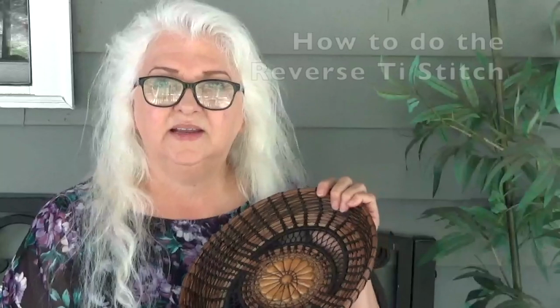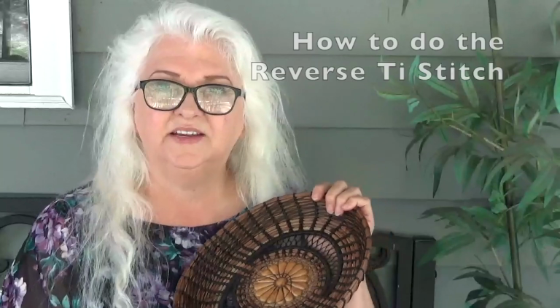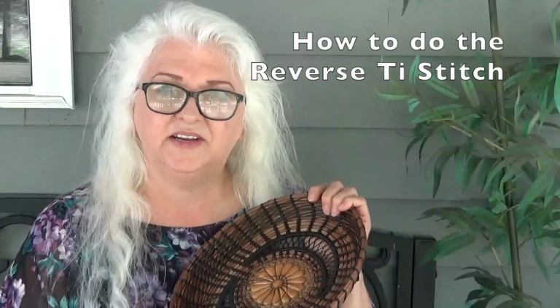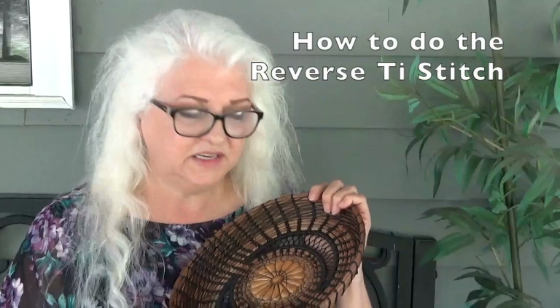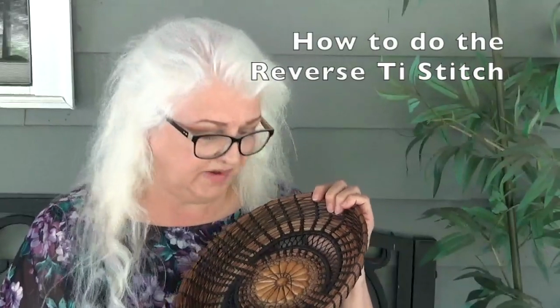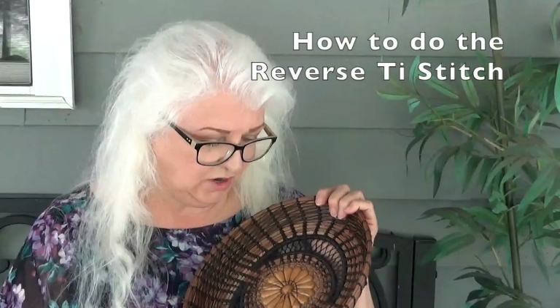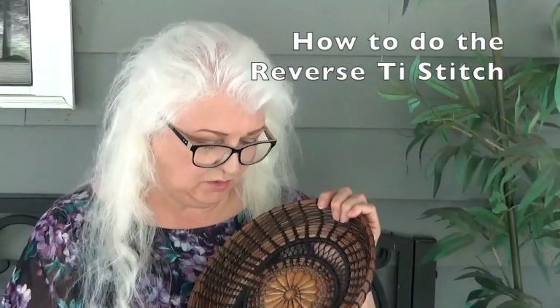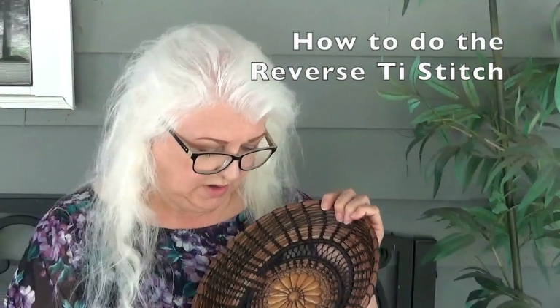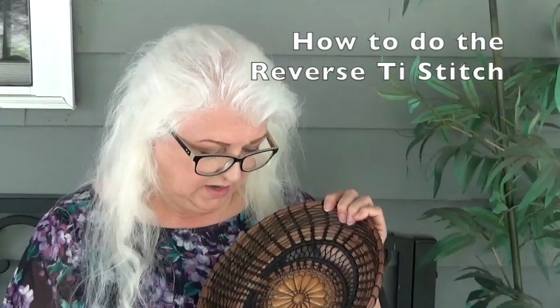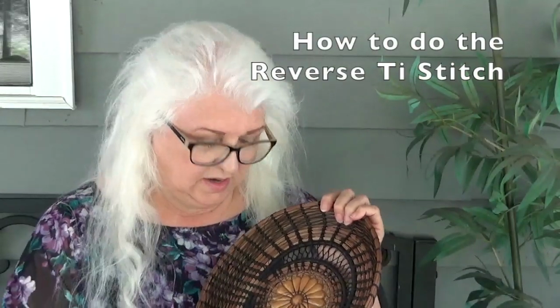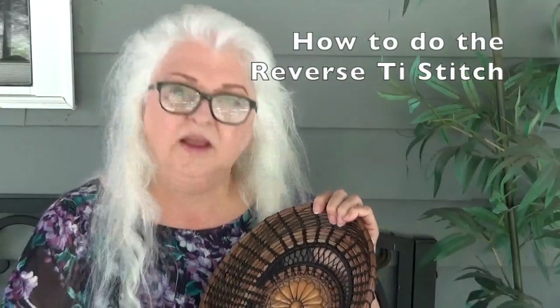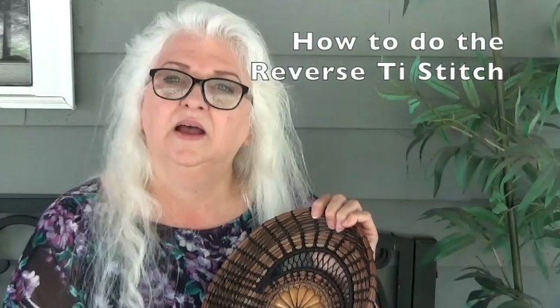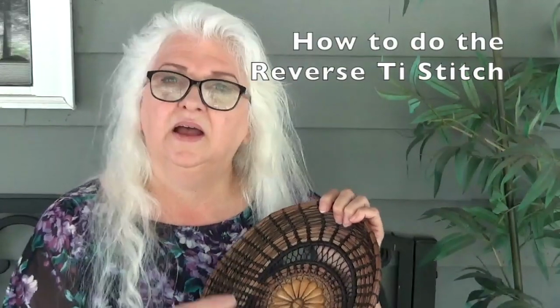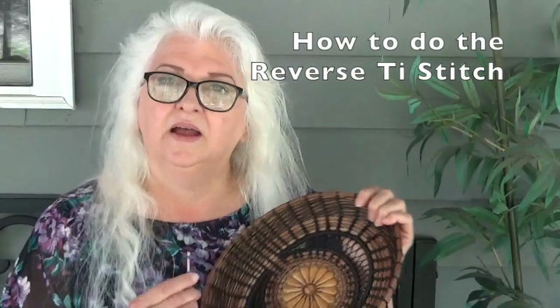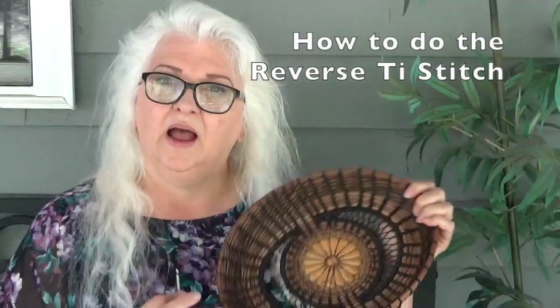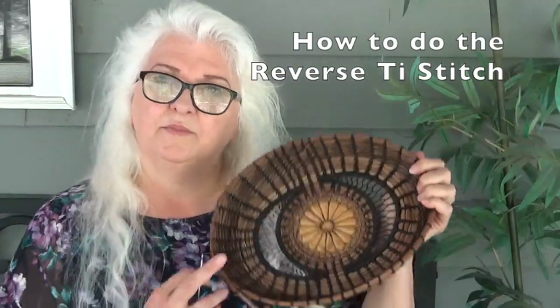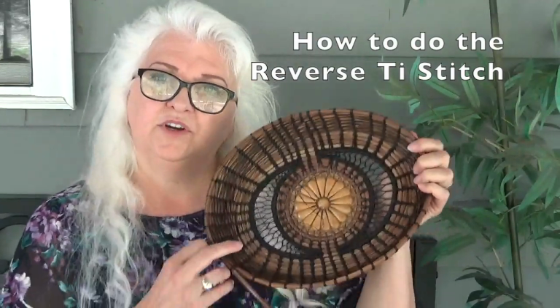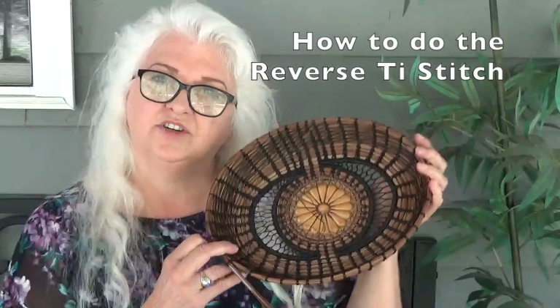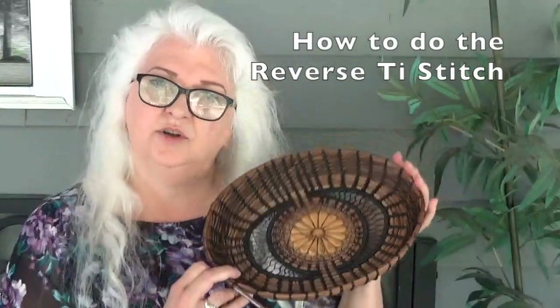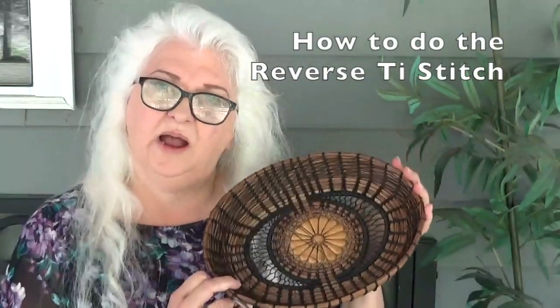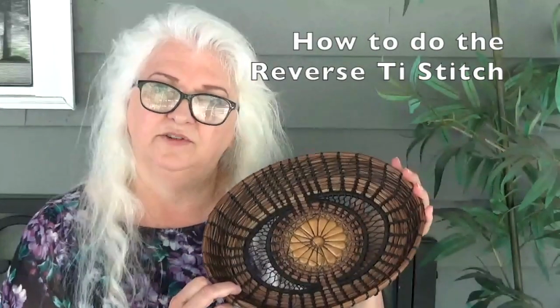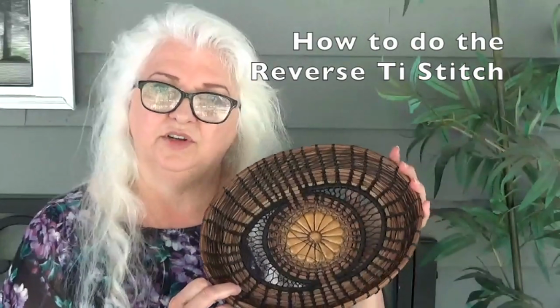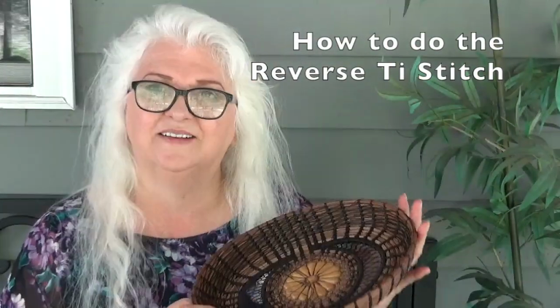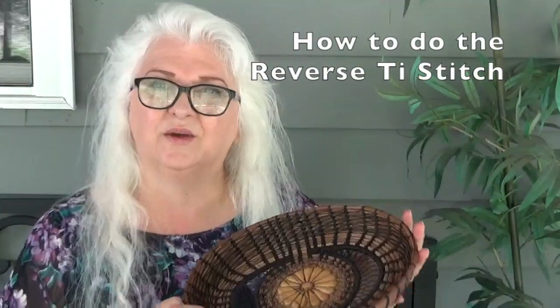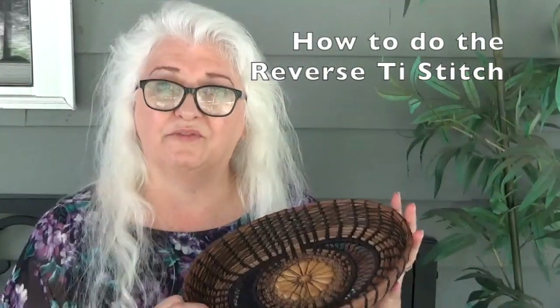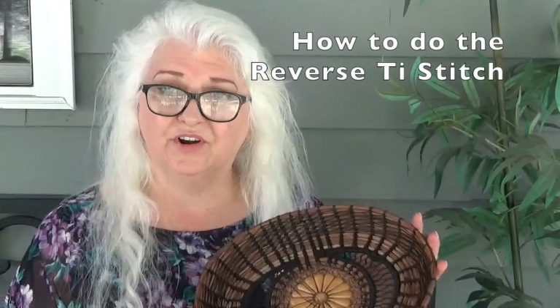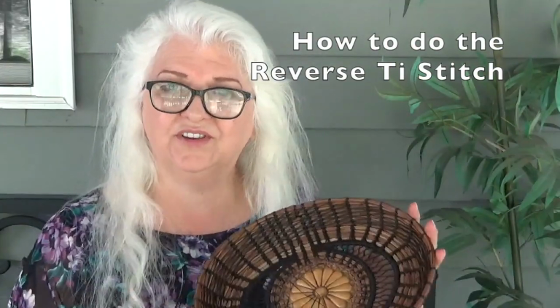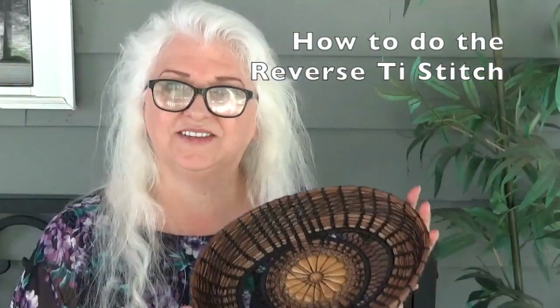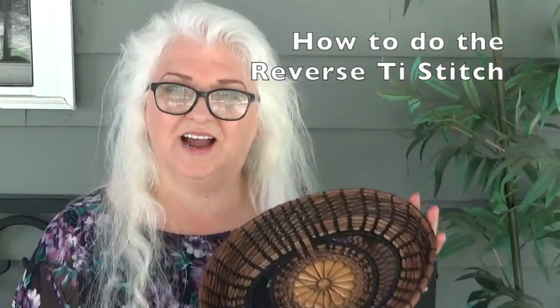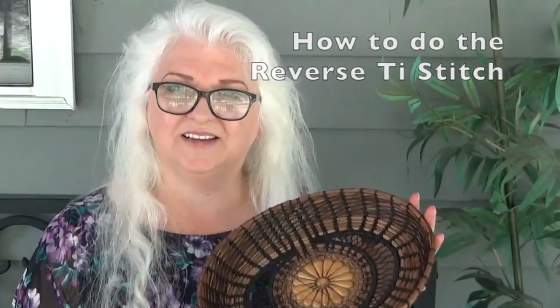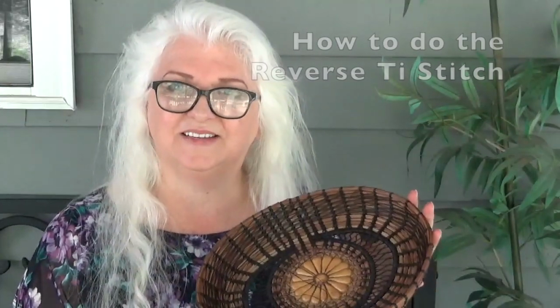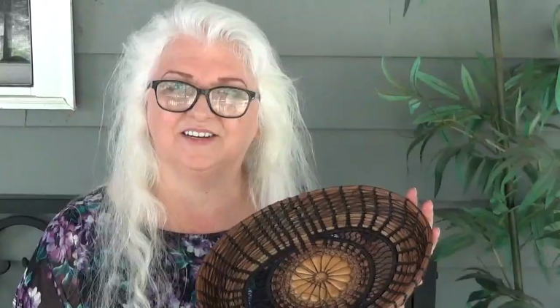In today's video, I'm going to show you how to do the reverse tie stitch.